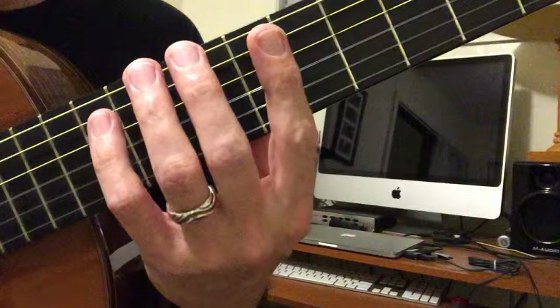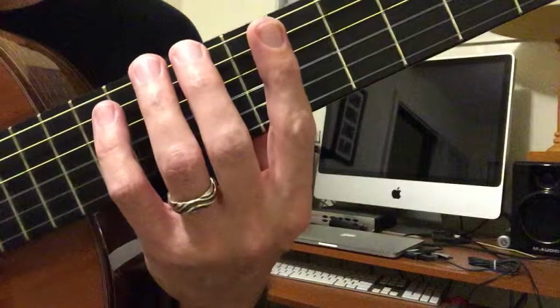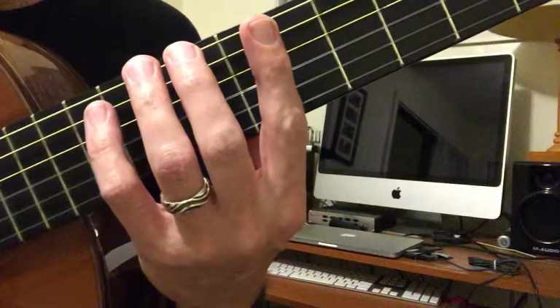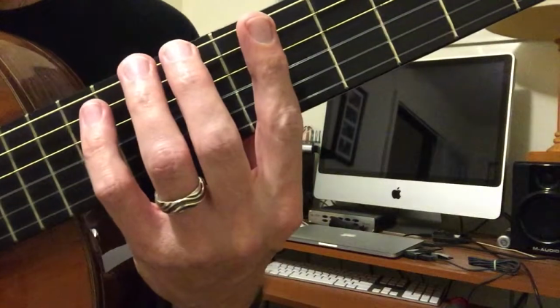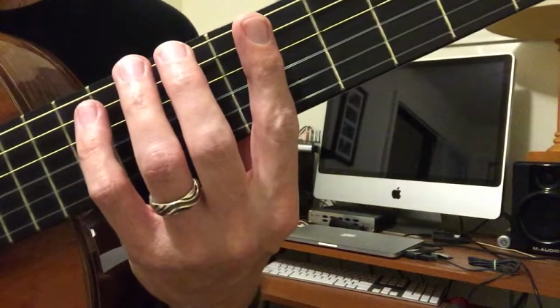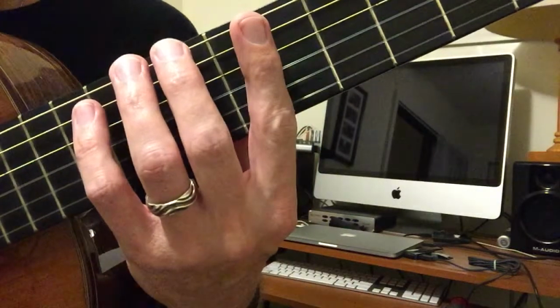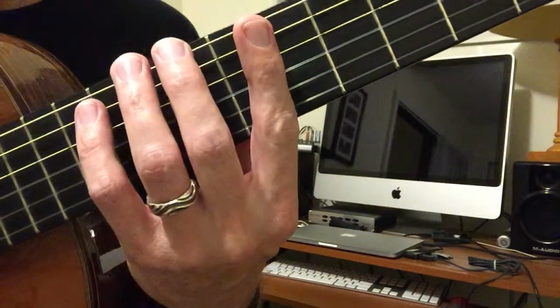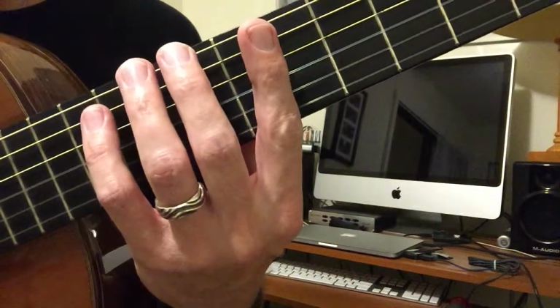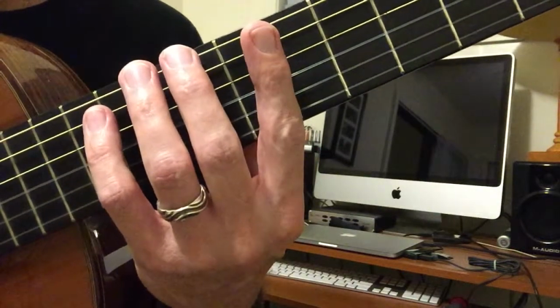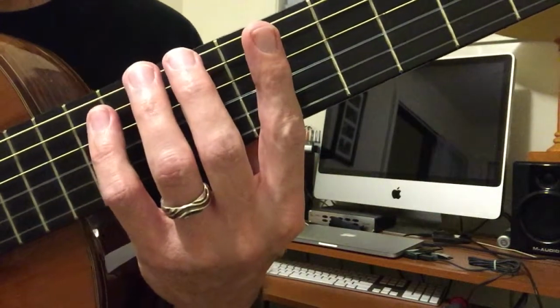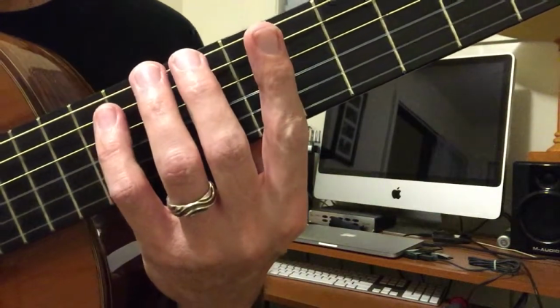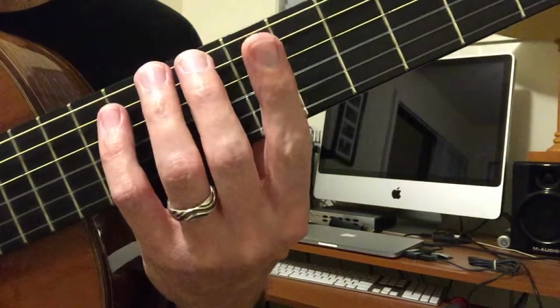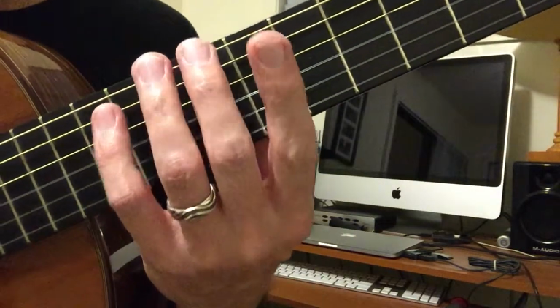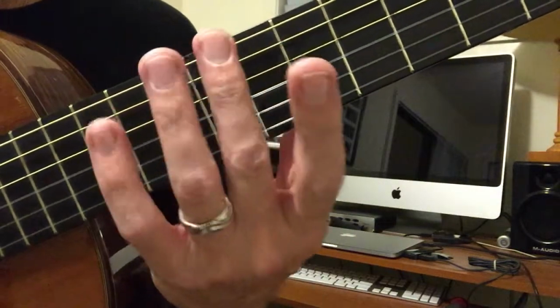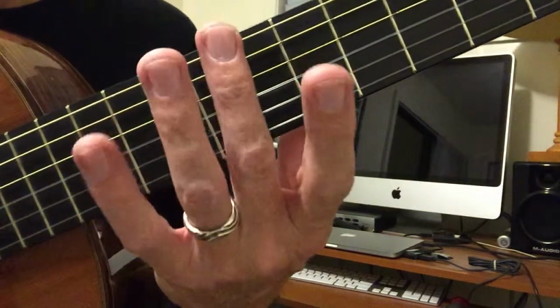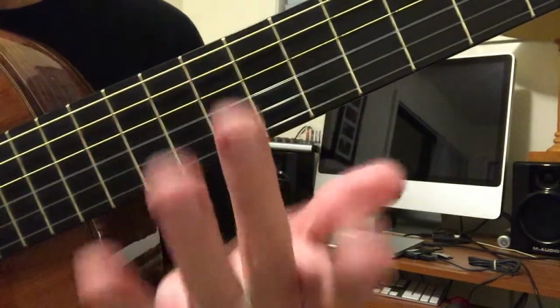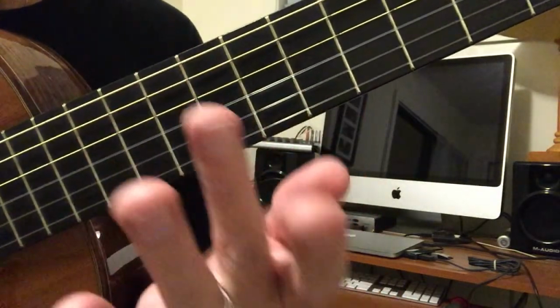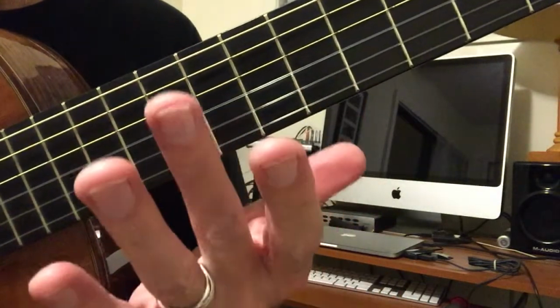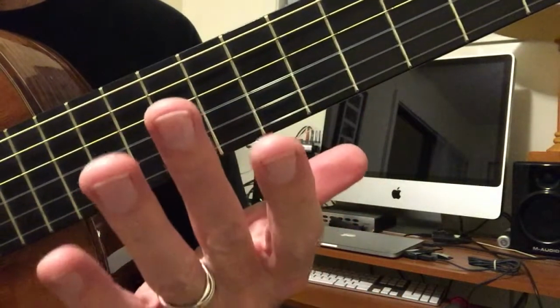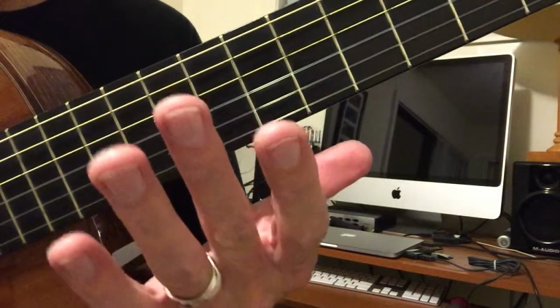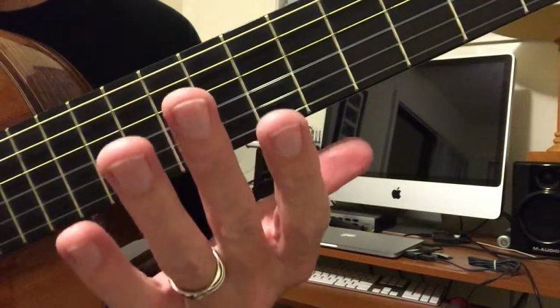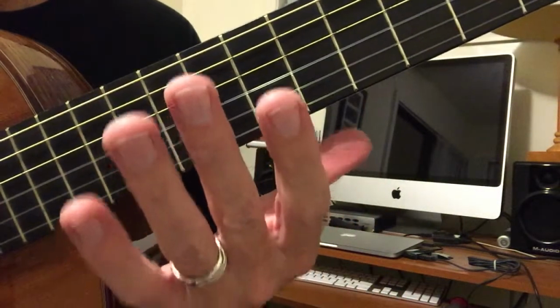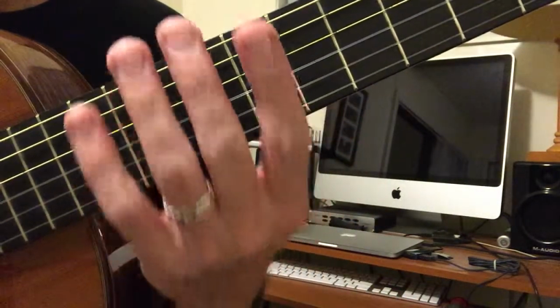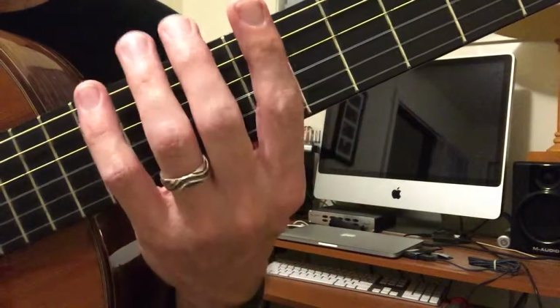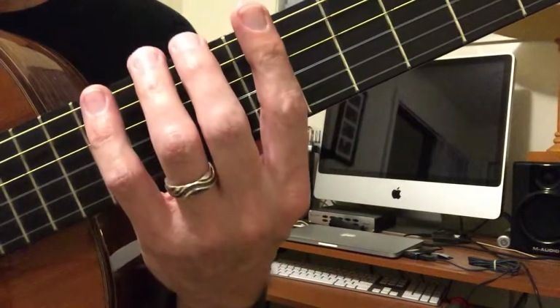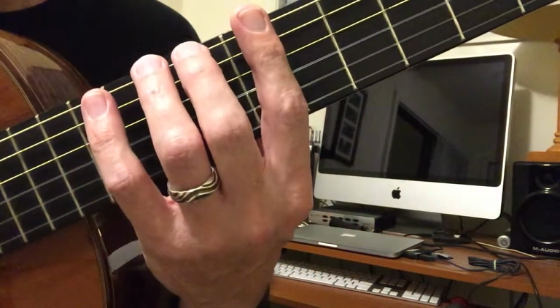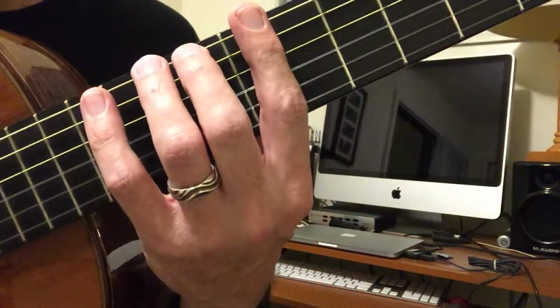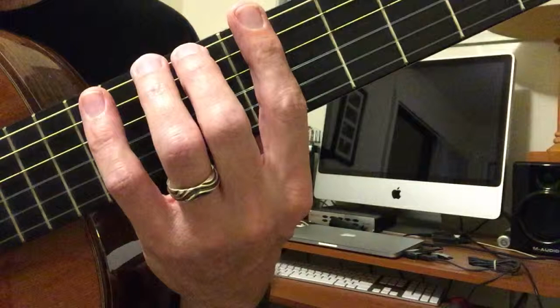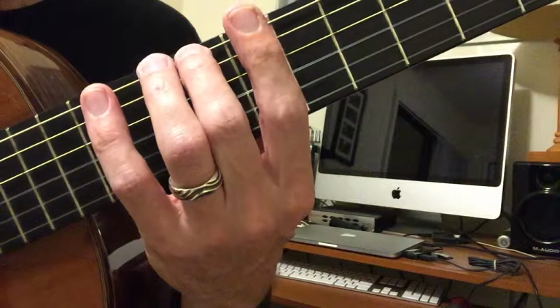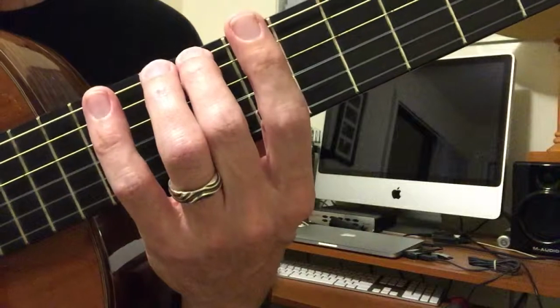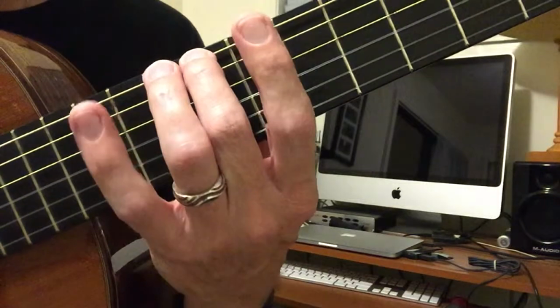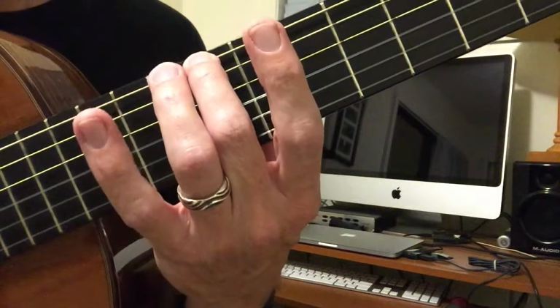Seventh position, C scale. Starting on finger 2, fret 8.